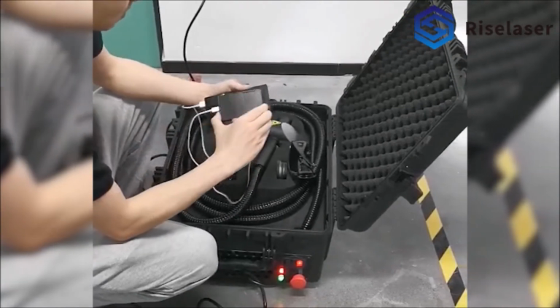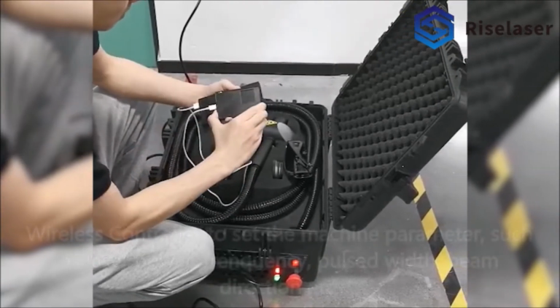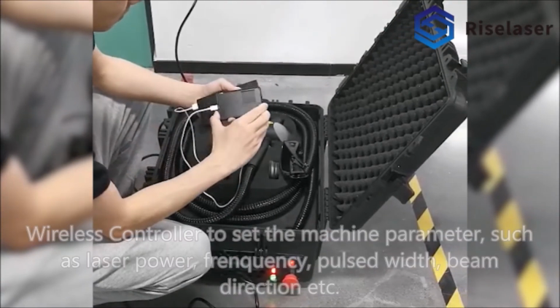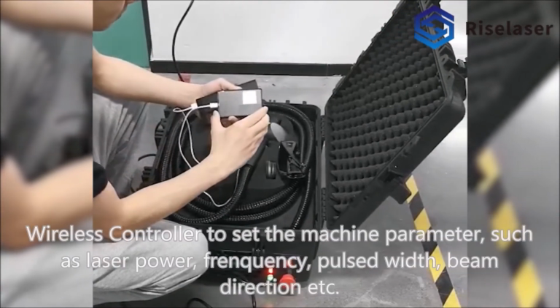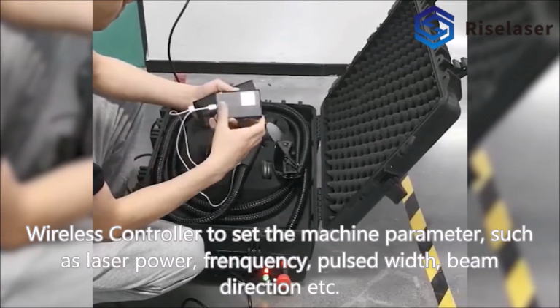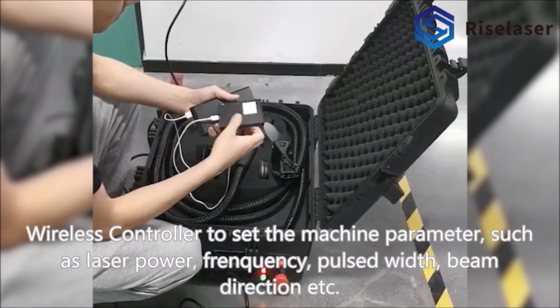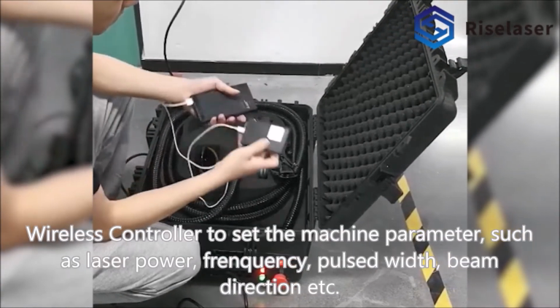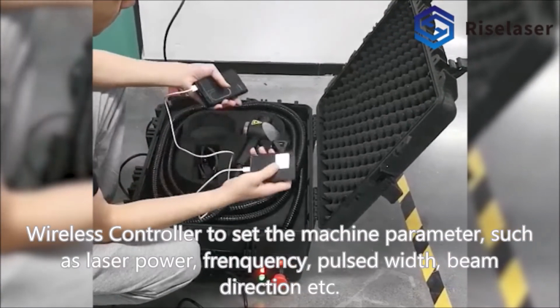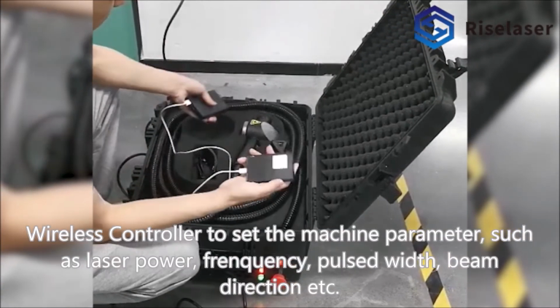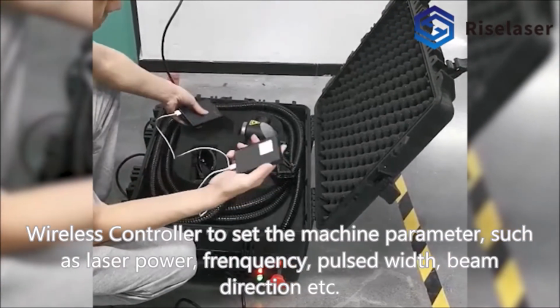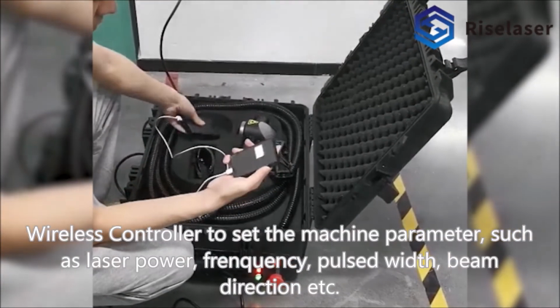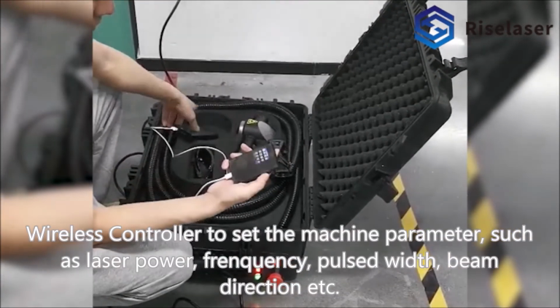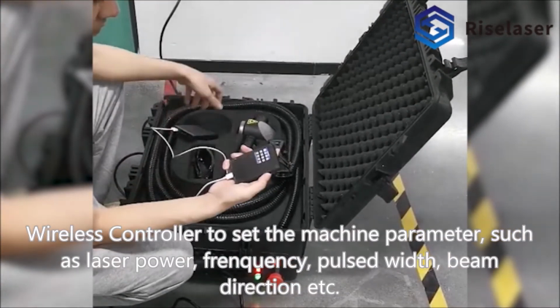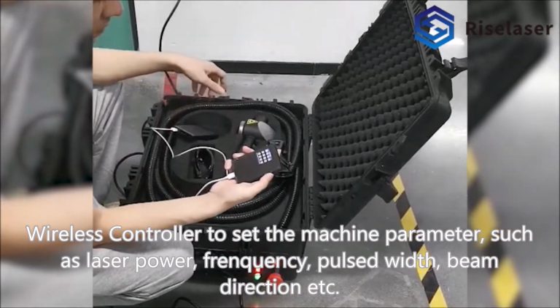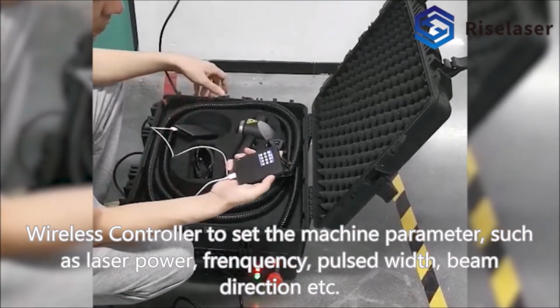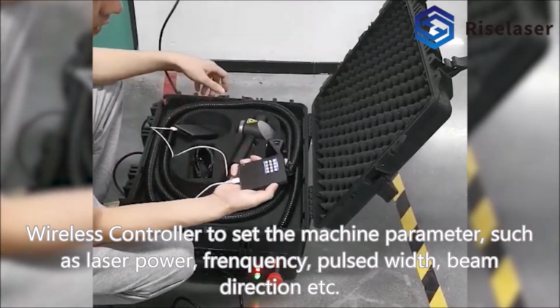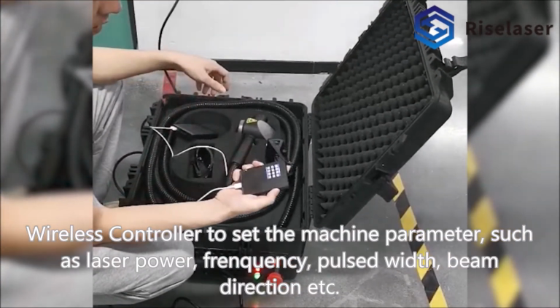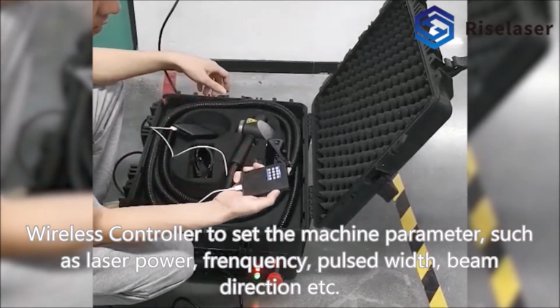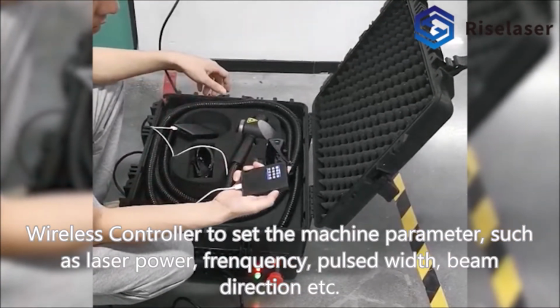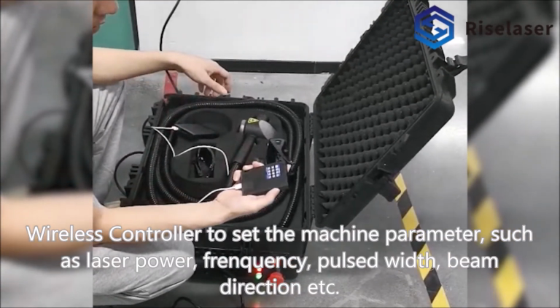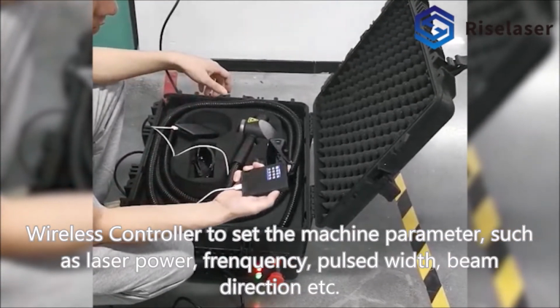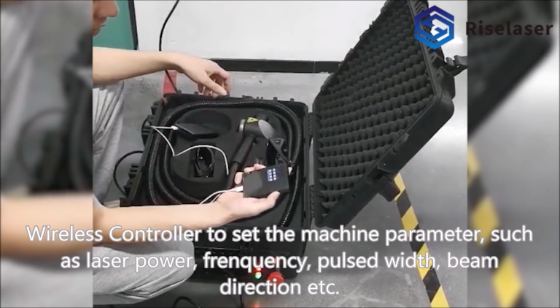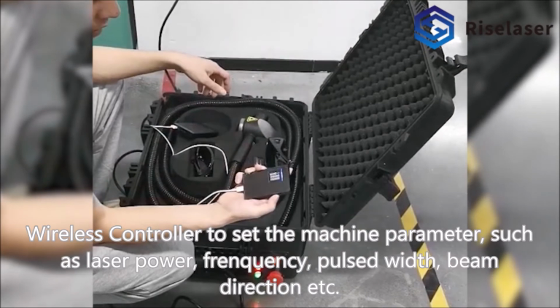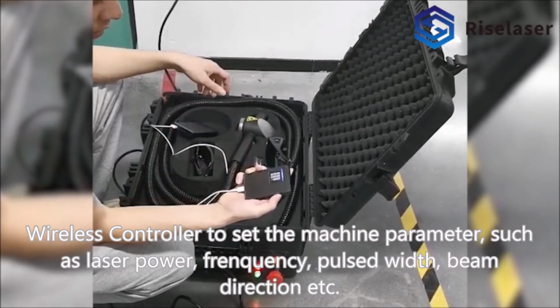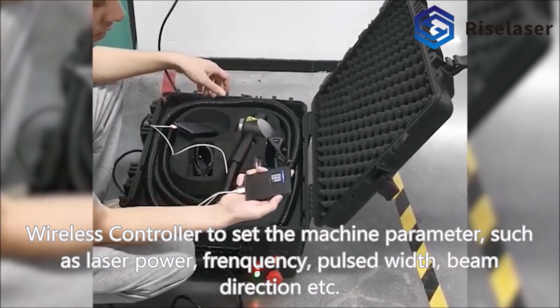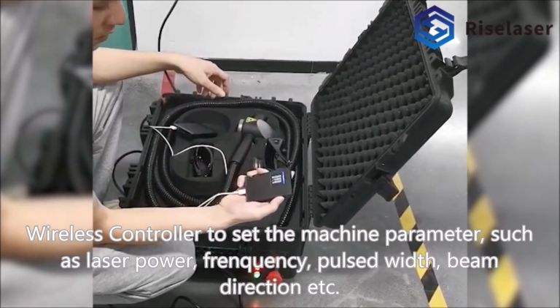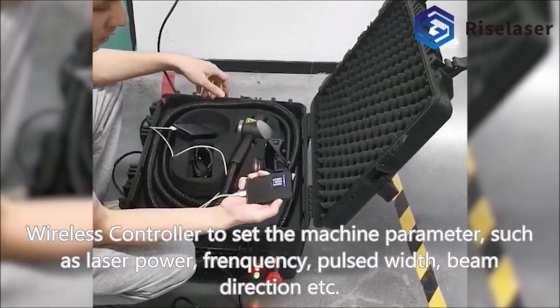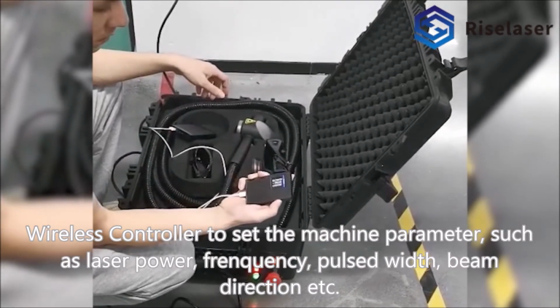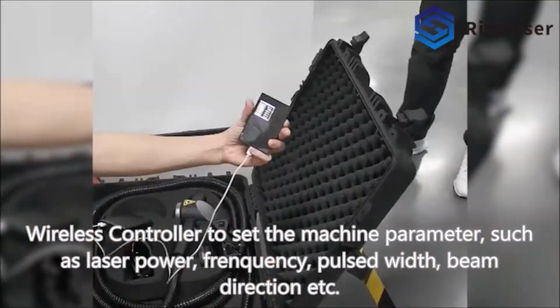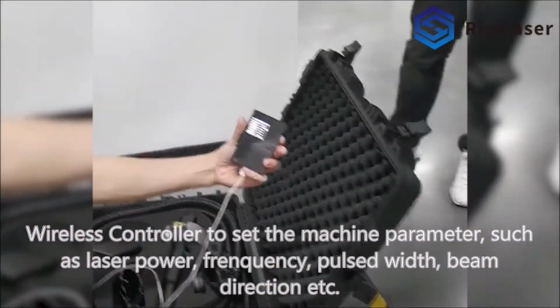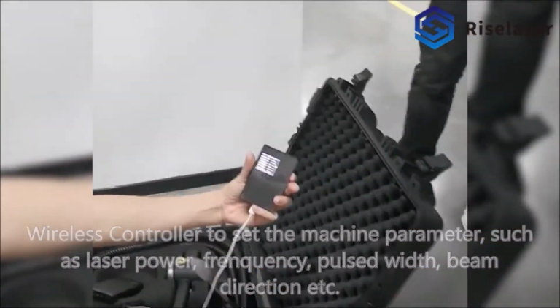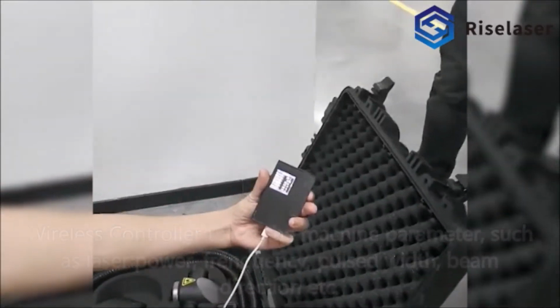Wireless controller to set the machine parameters, such as laser power, frequency, pulse width, beam direction, etc.